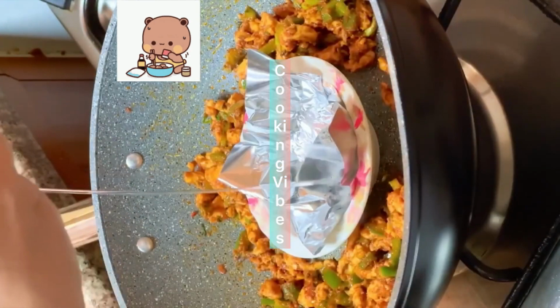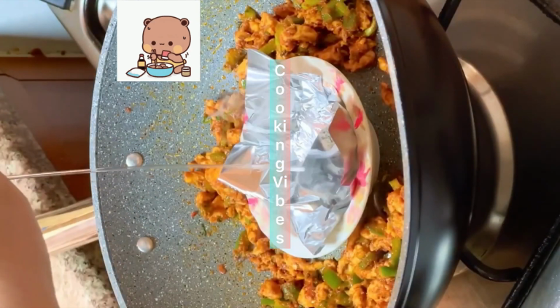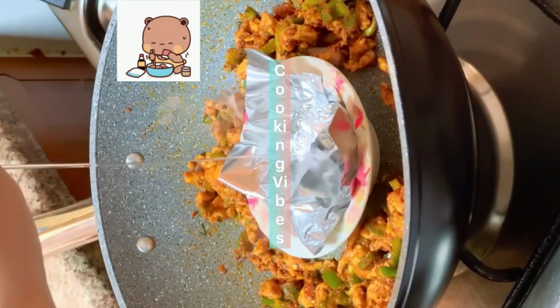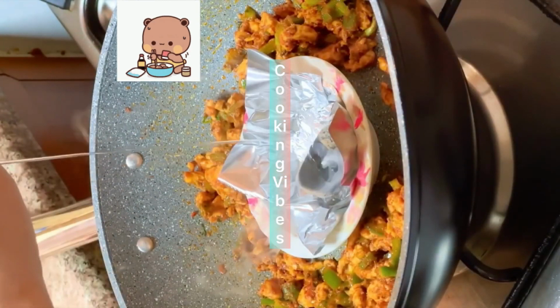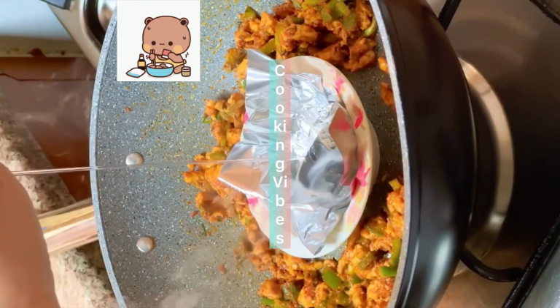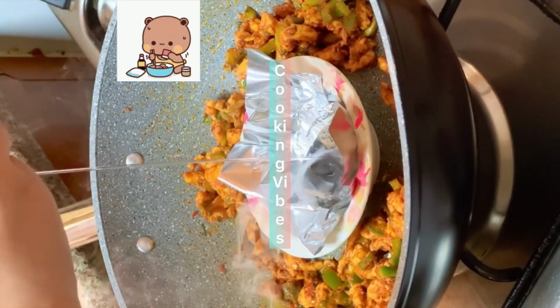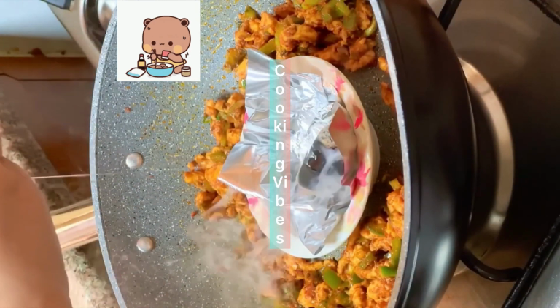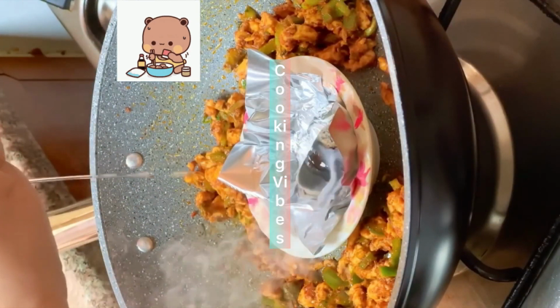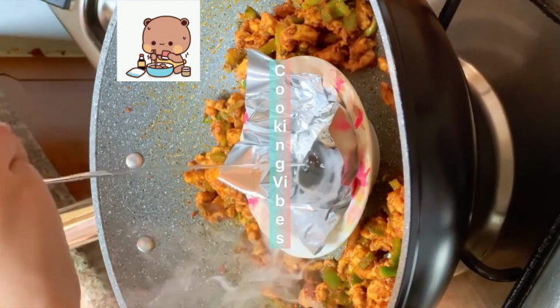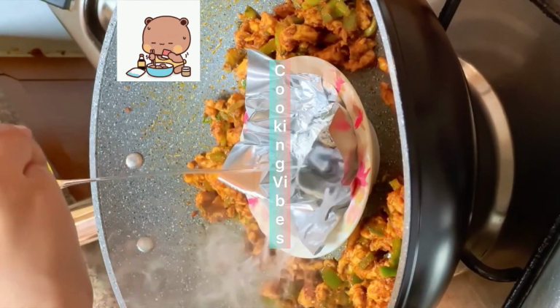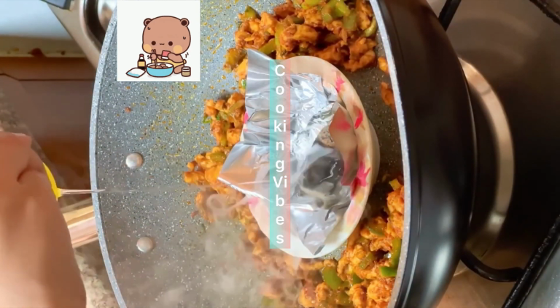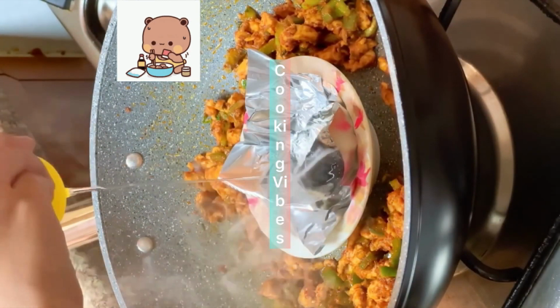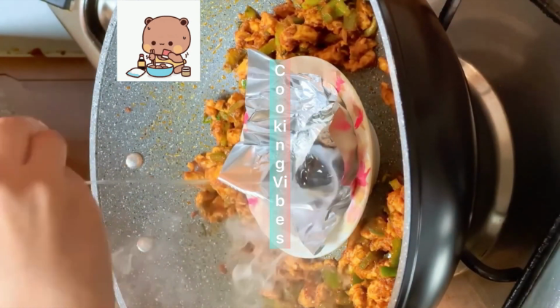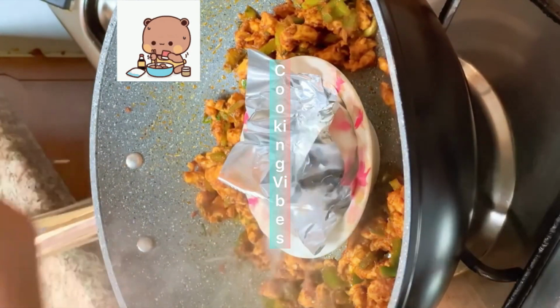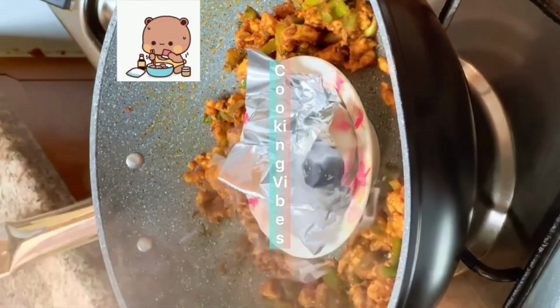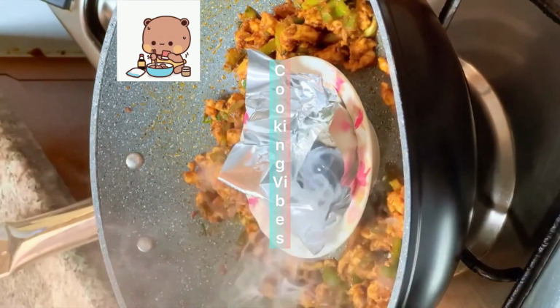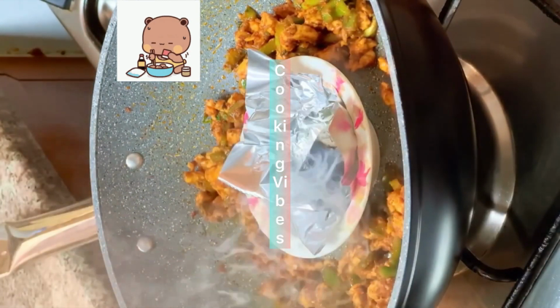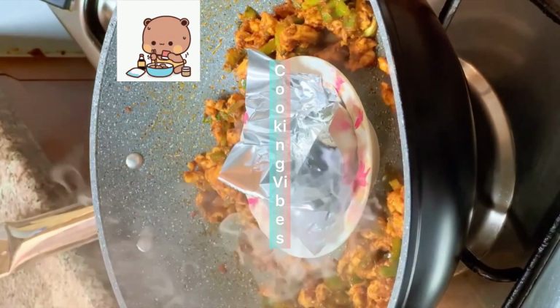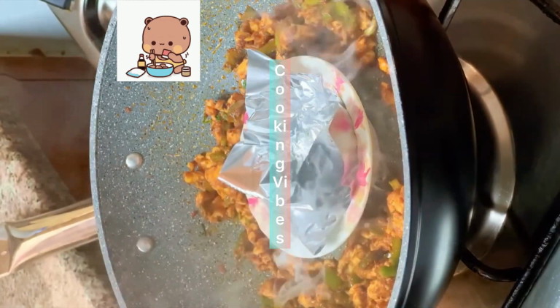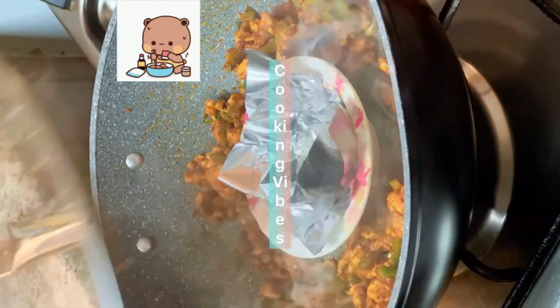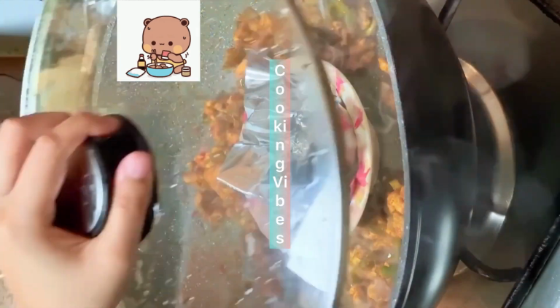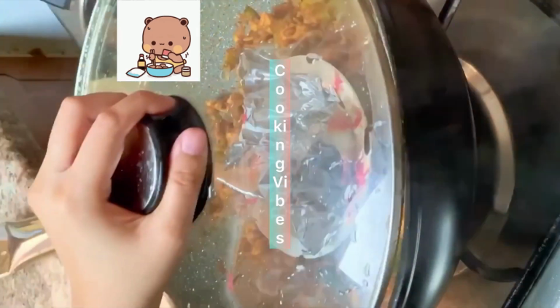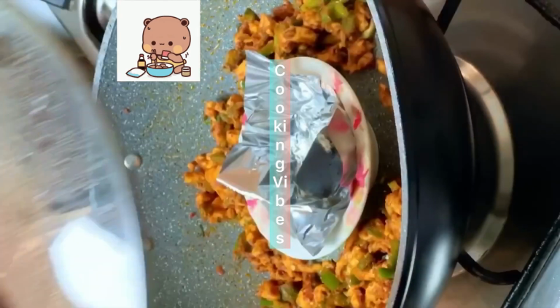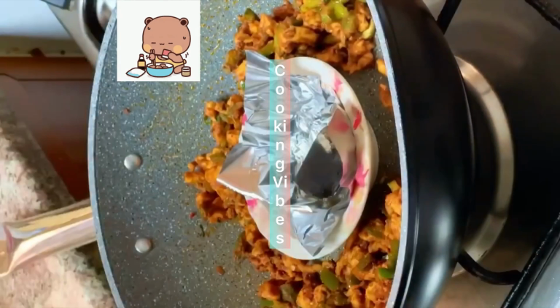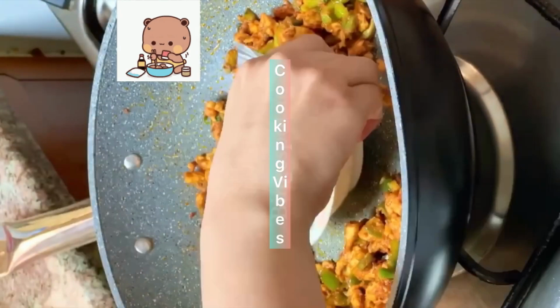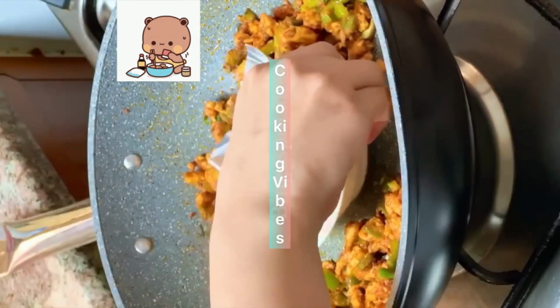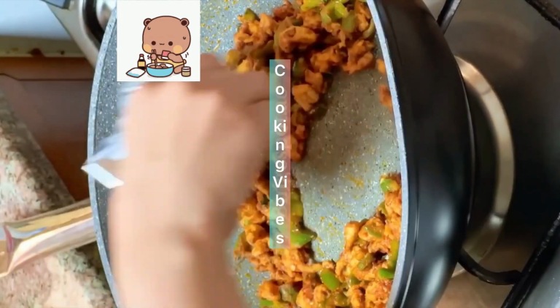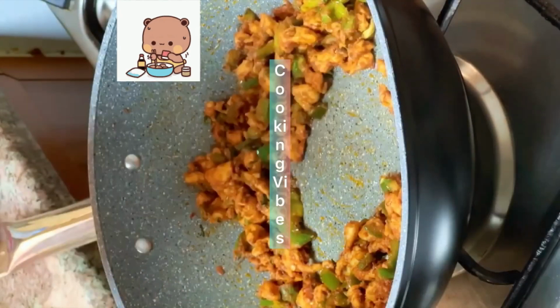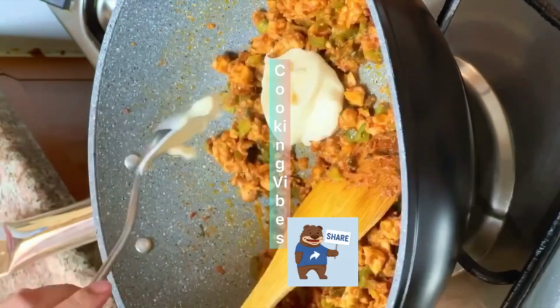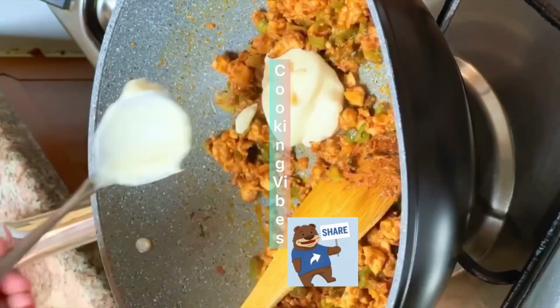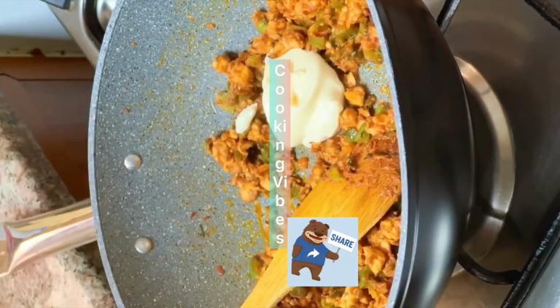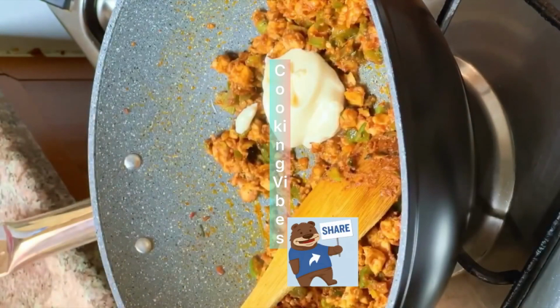Next, we will heat the charcoal. We will heat the center for 15-20 minutes.